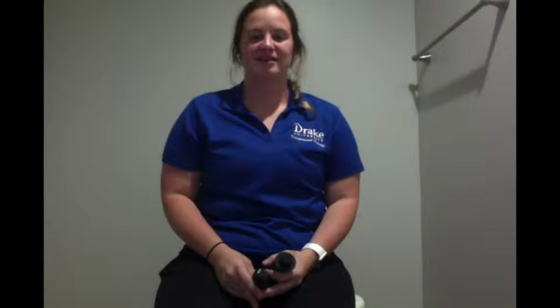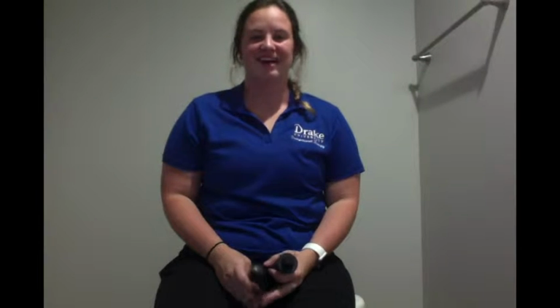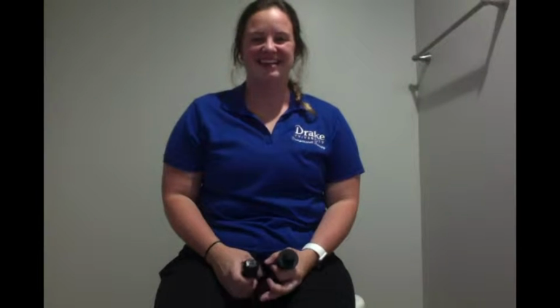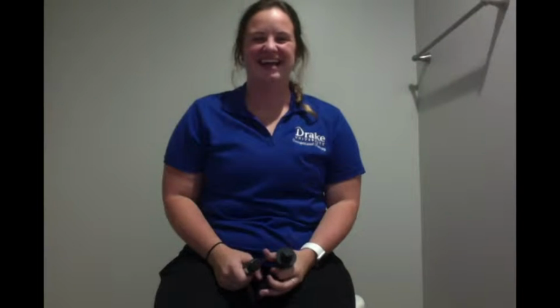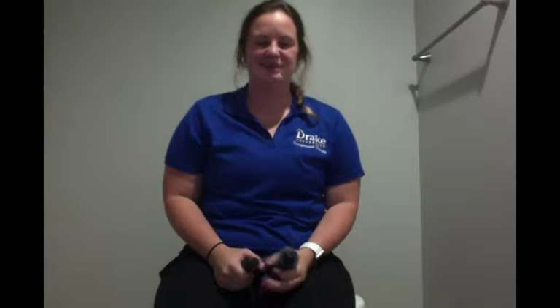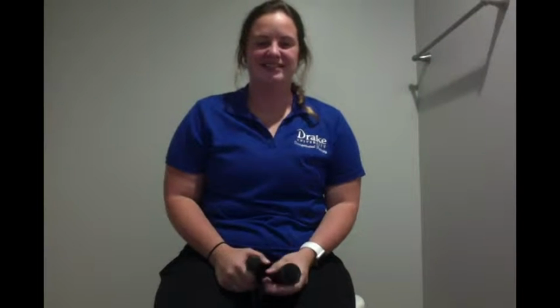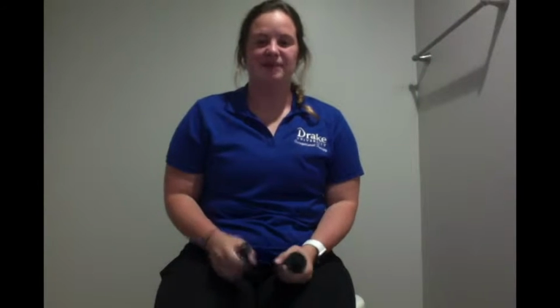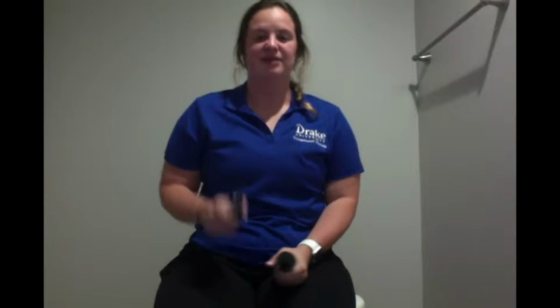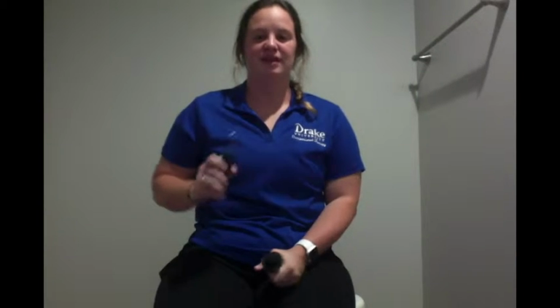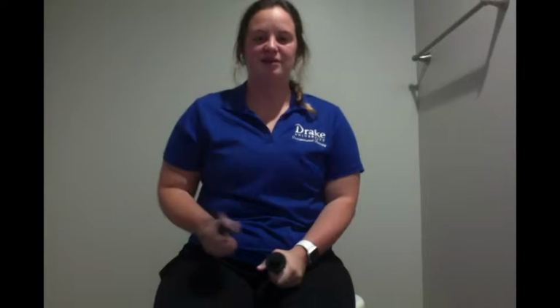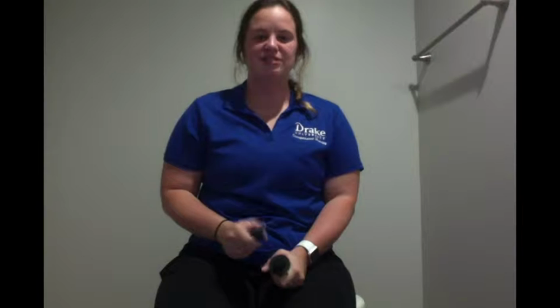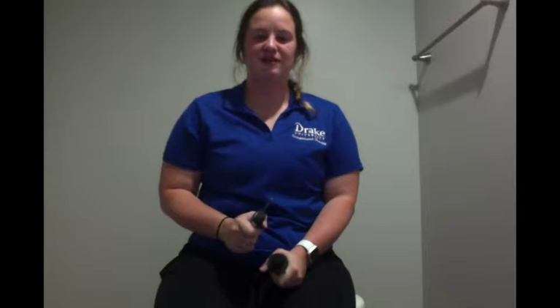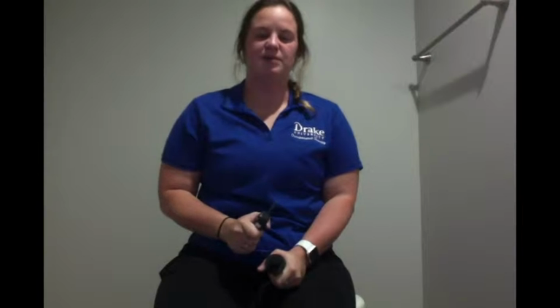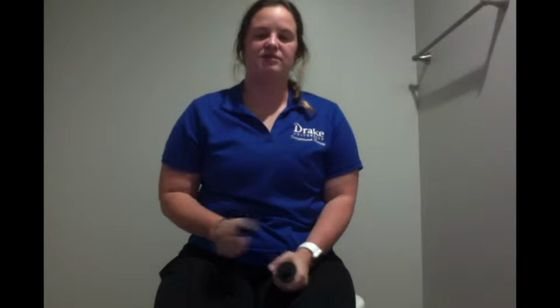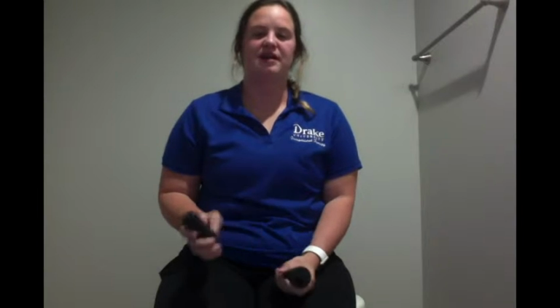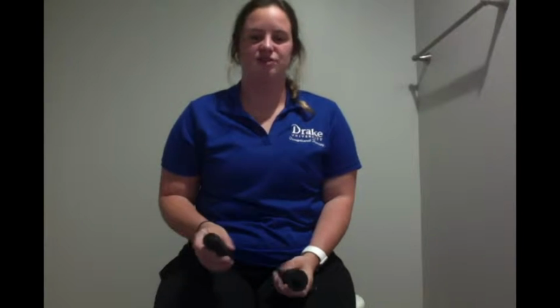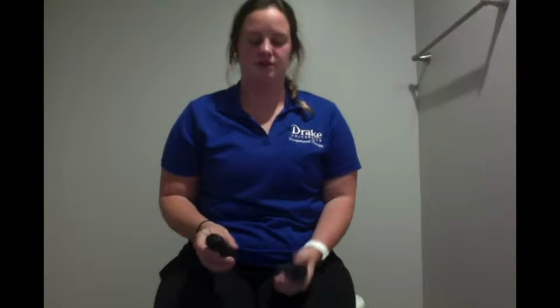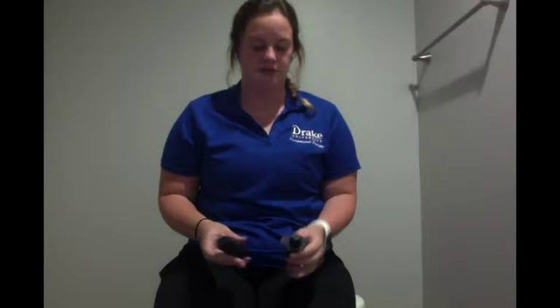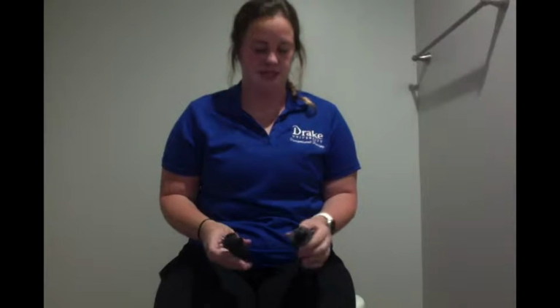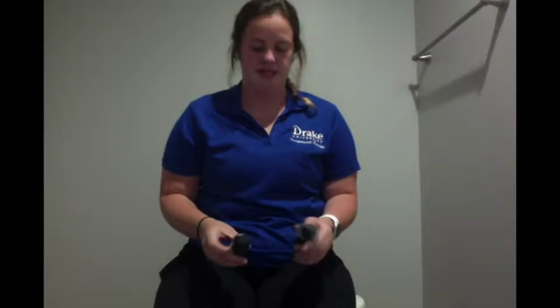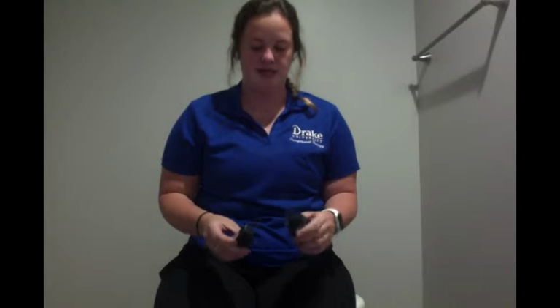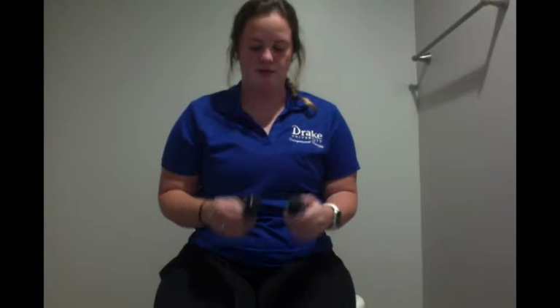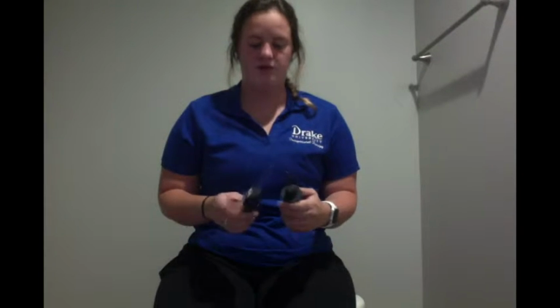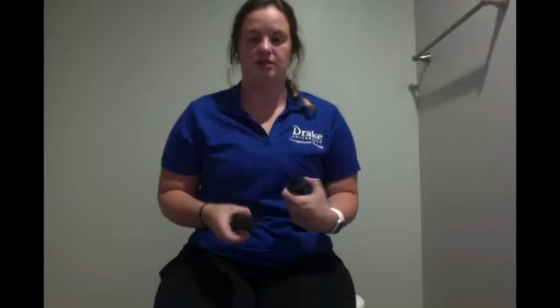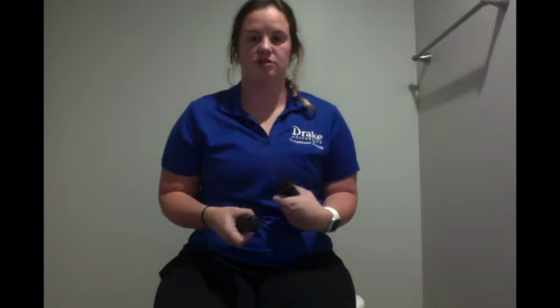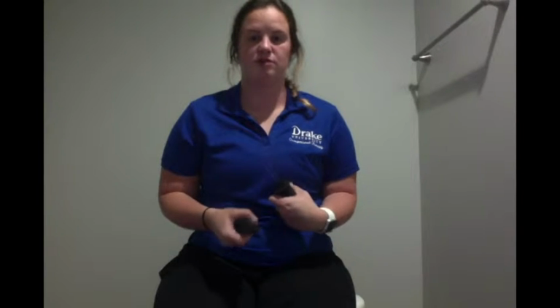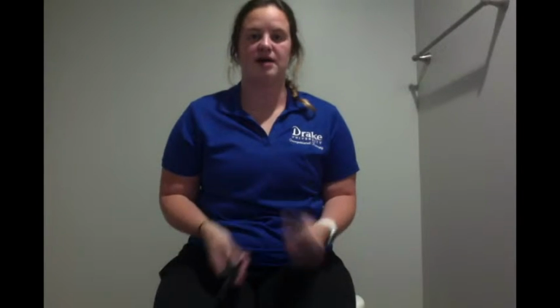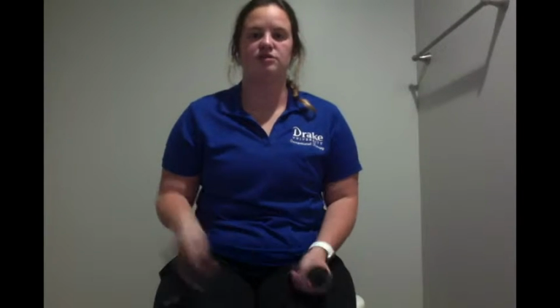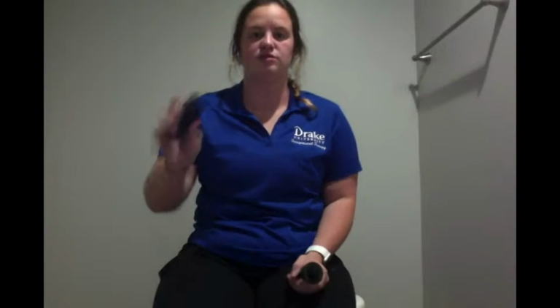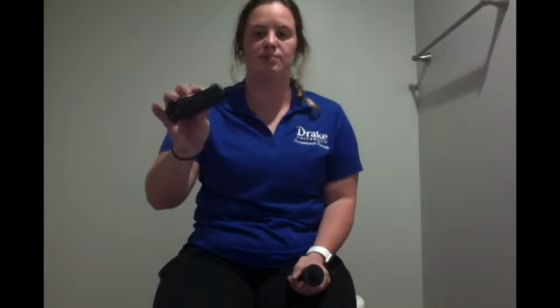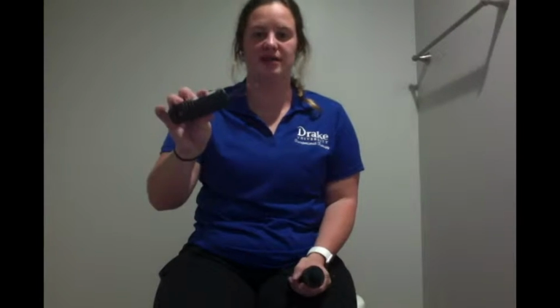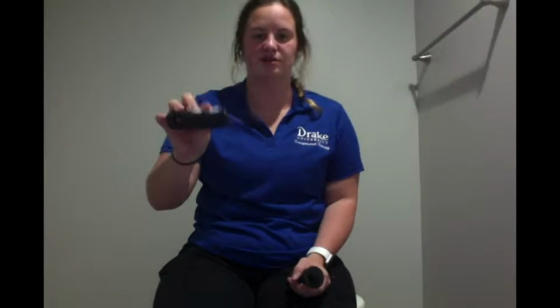Hi, I'm Jessie. I'm an occupational therapy student at Drake University and I am going to show you how to use a button hook.